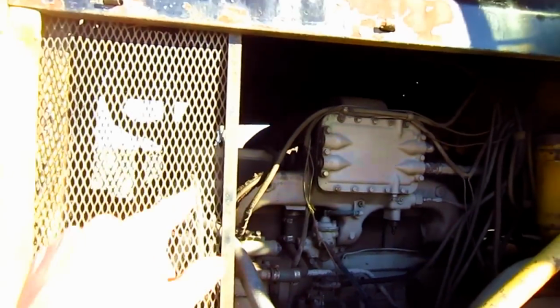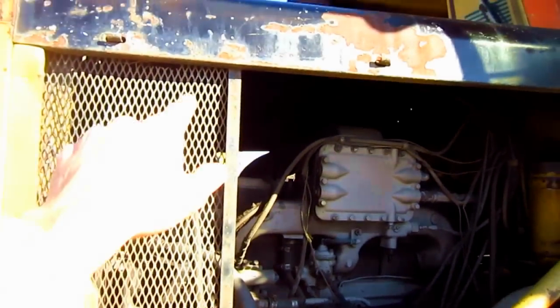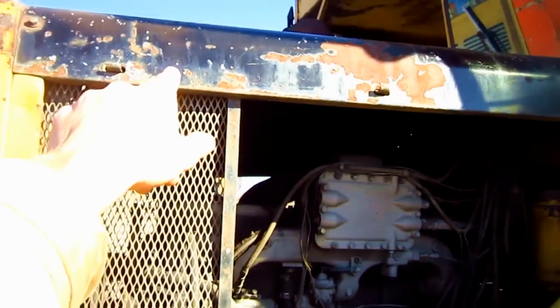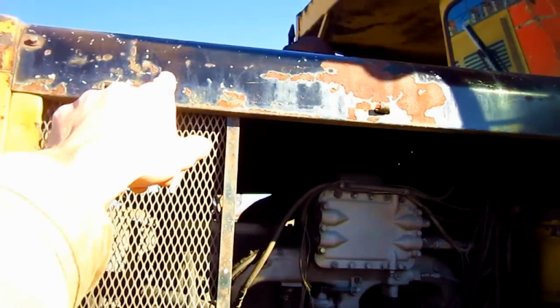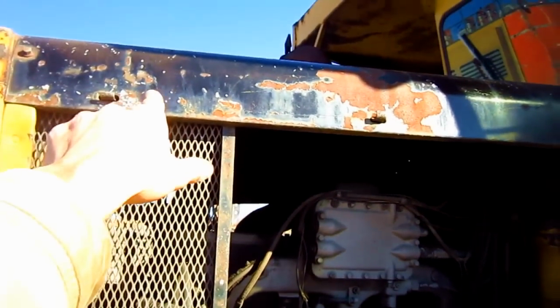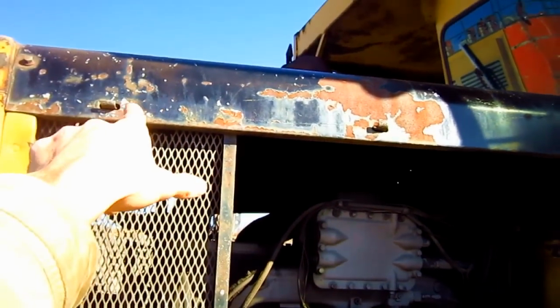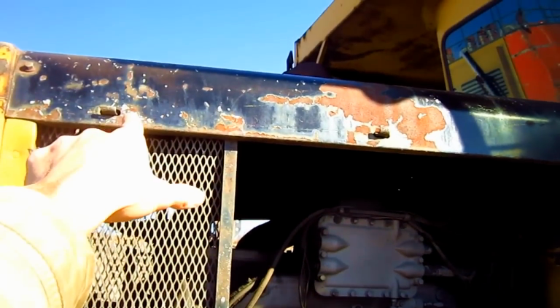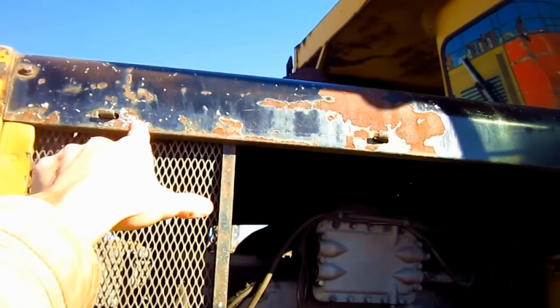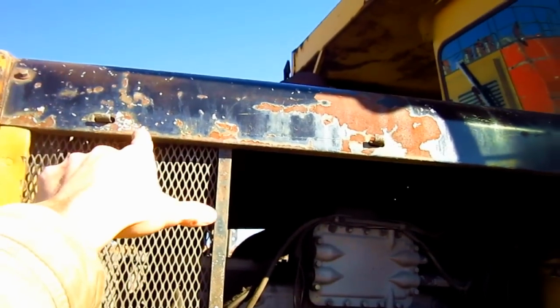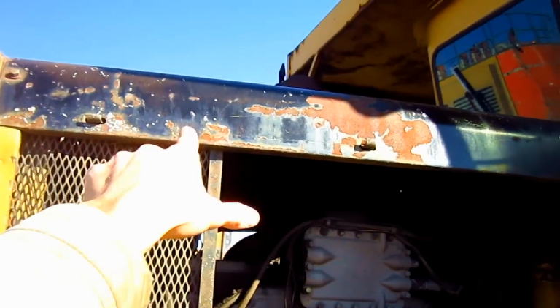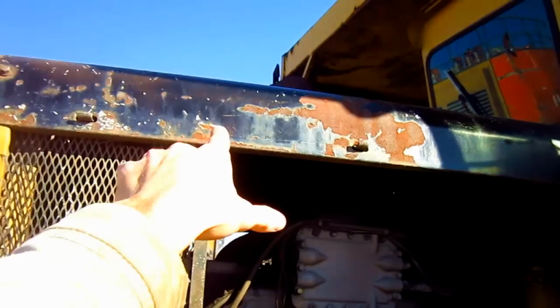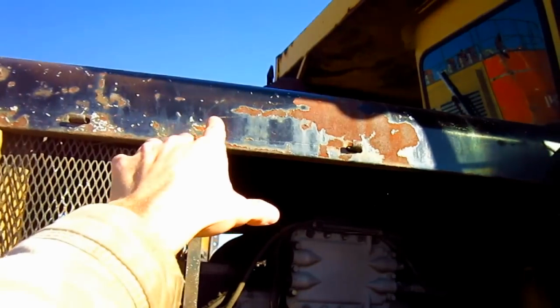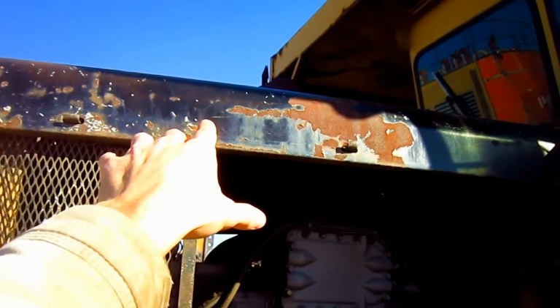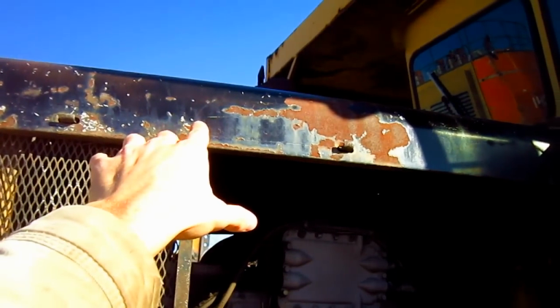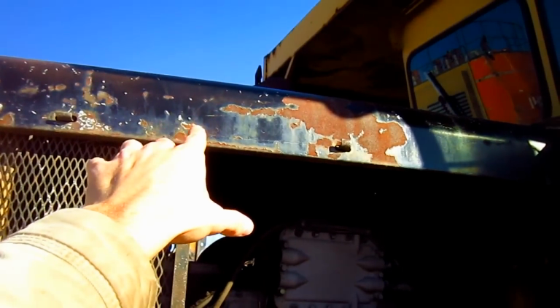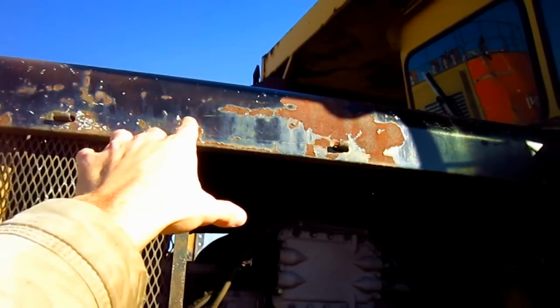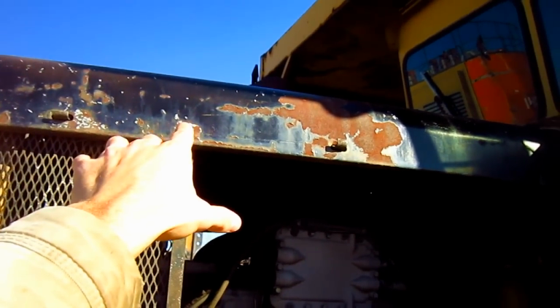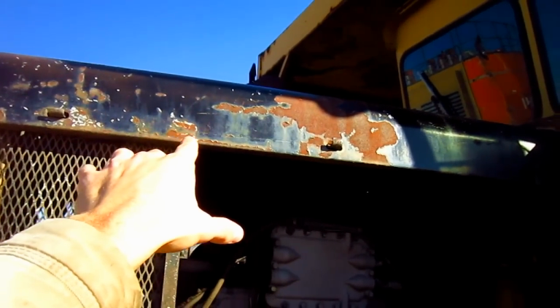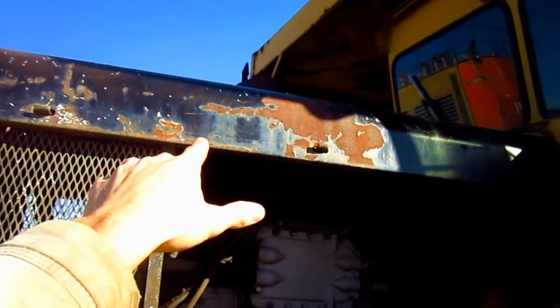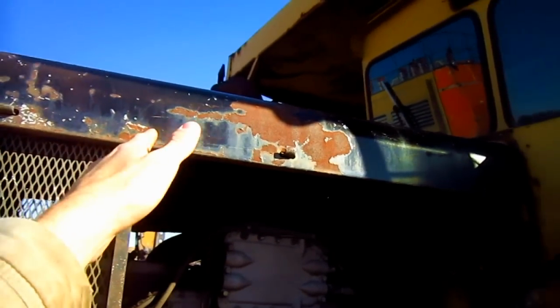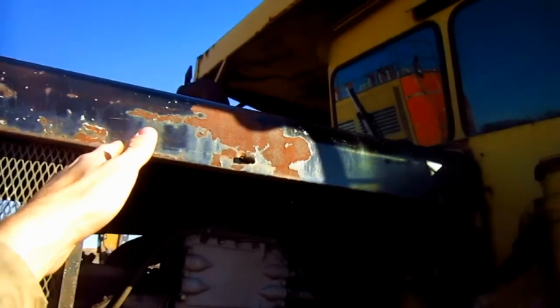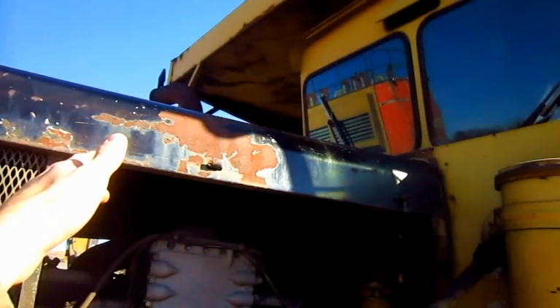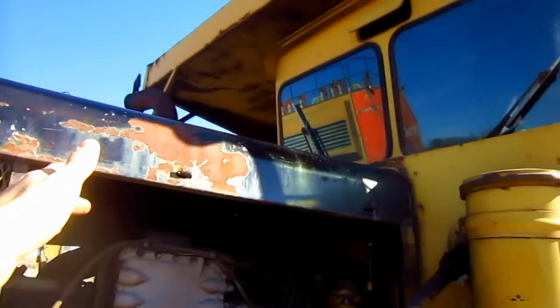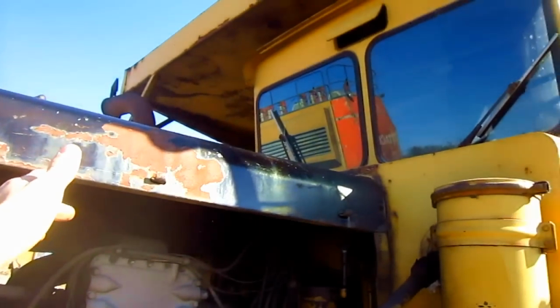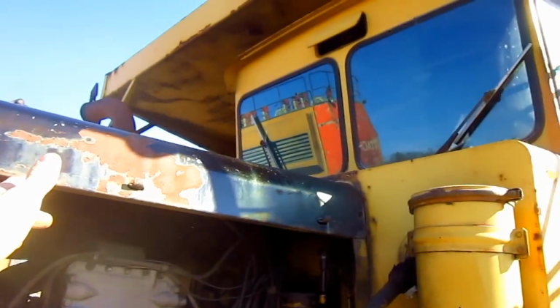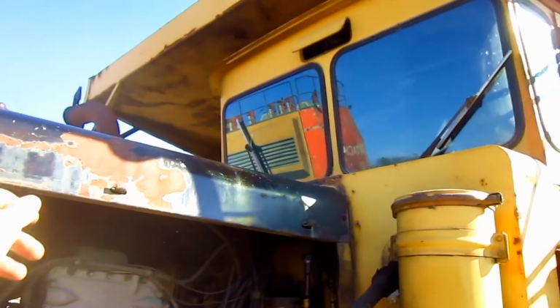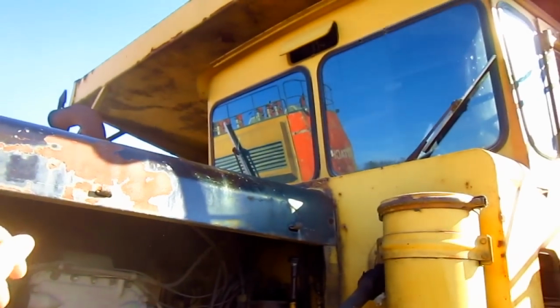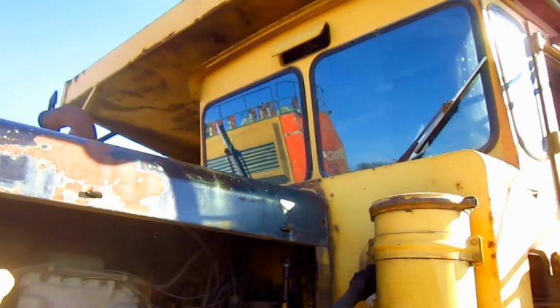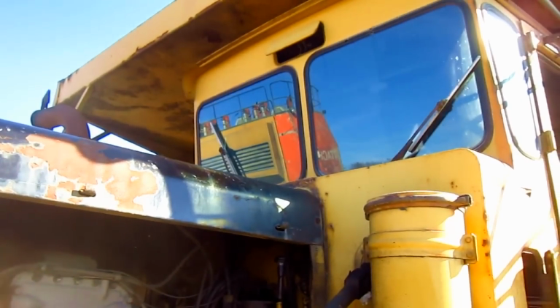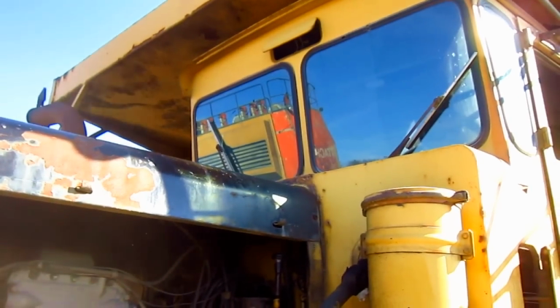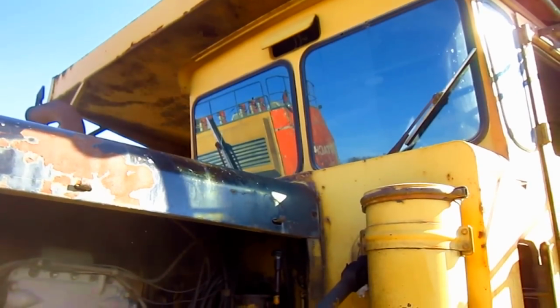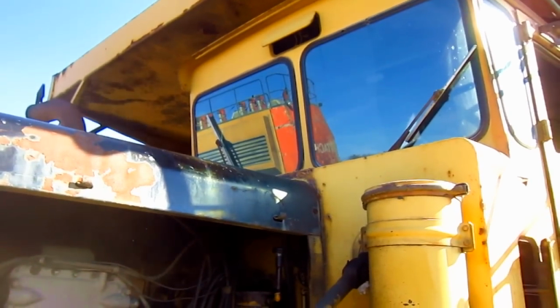As you can see, the top hood on this truck is painted in anti-glare black to reduce glare on the operator when he's driving the truck.